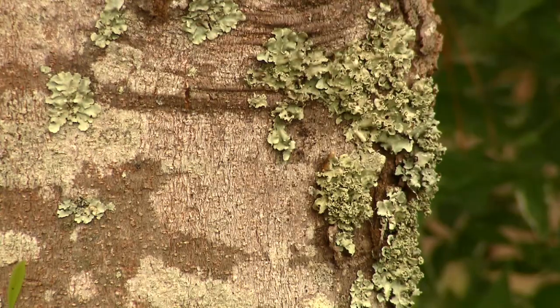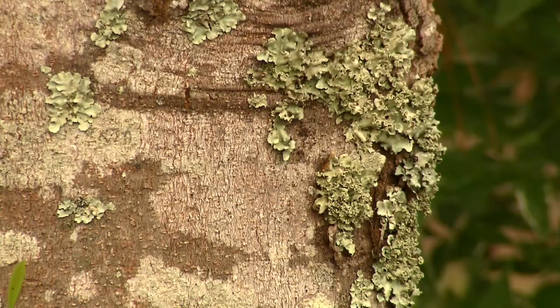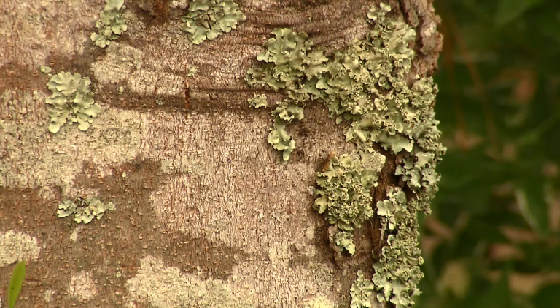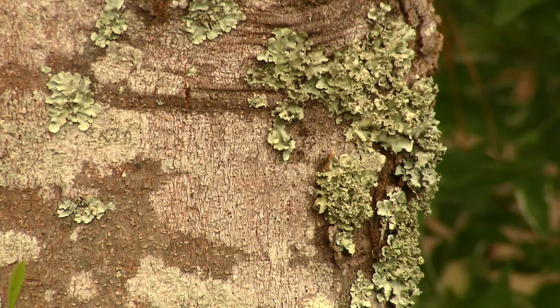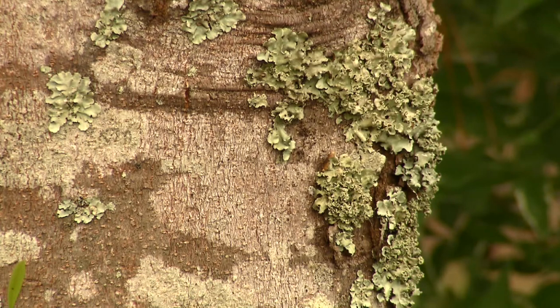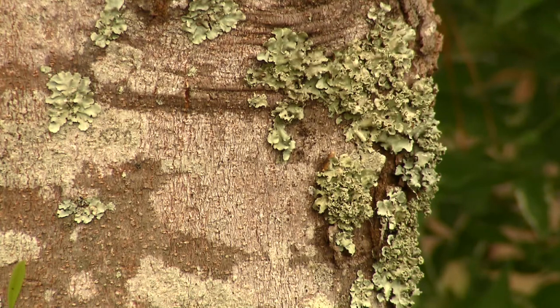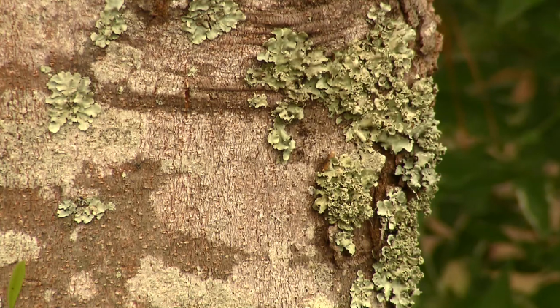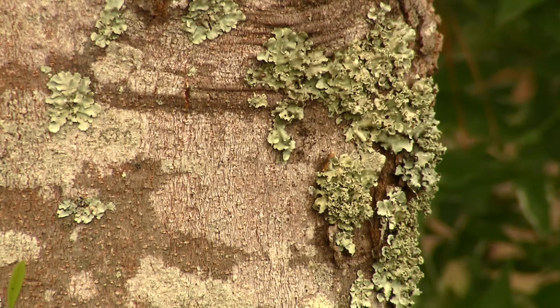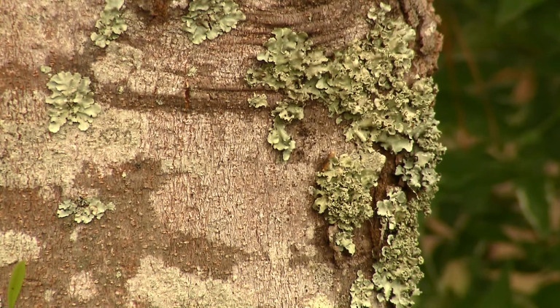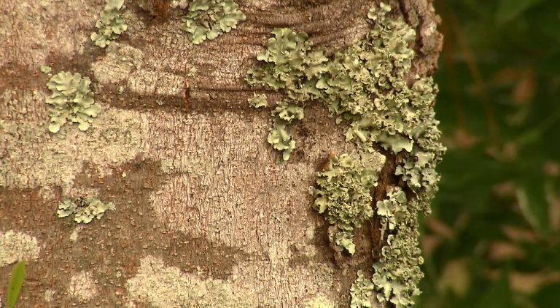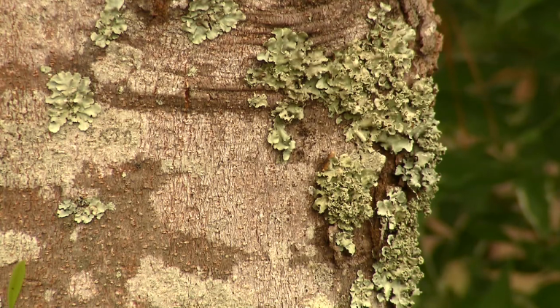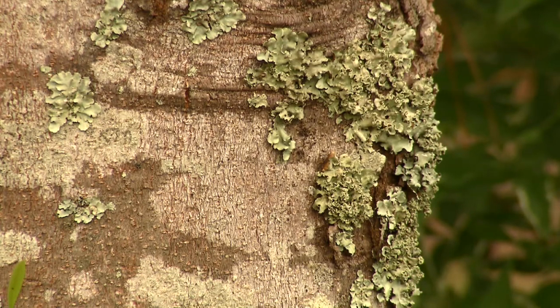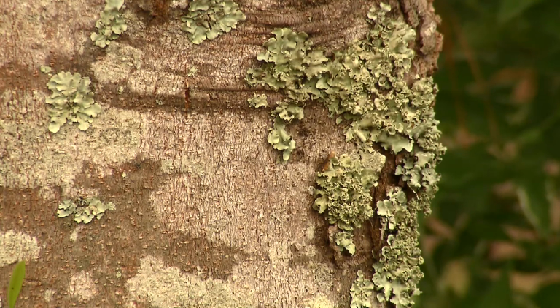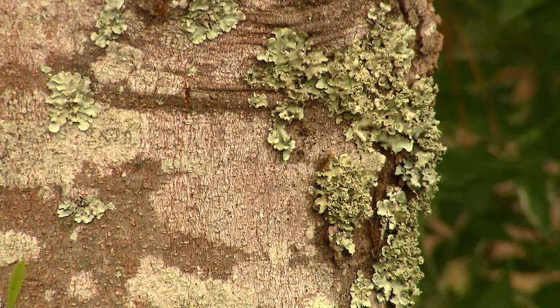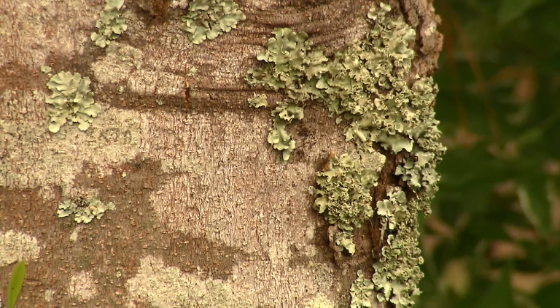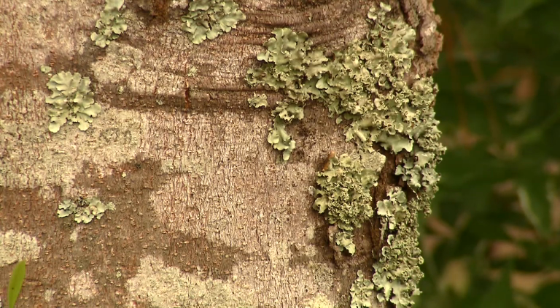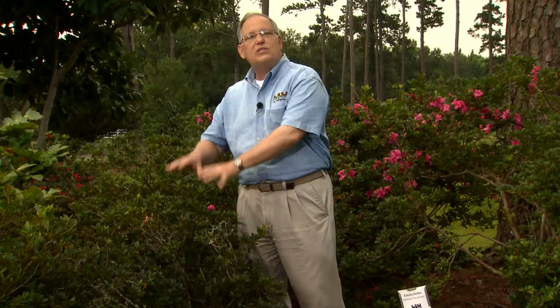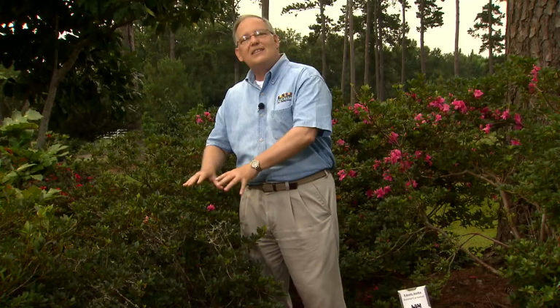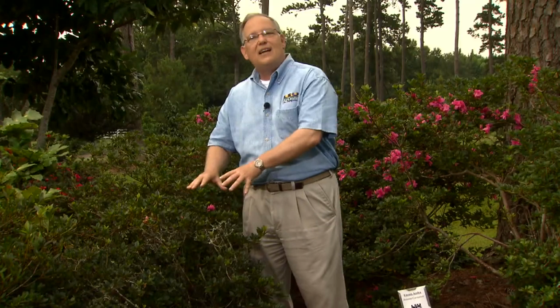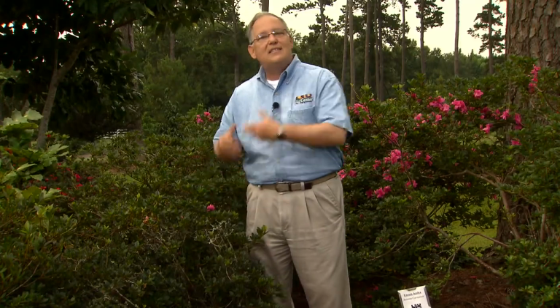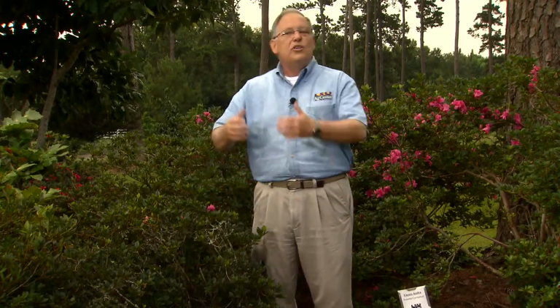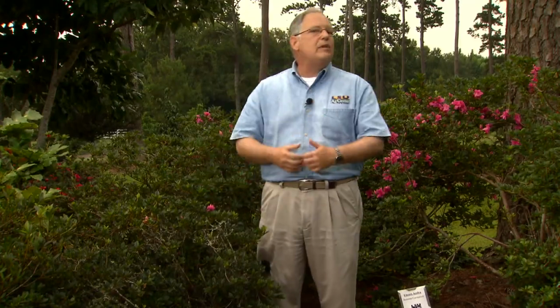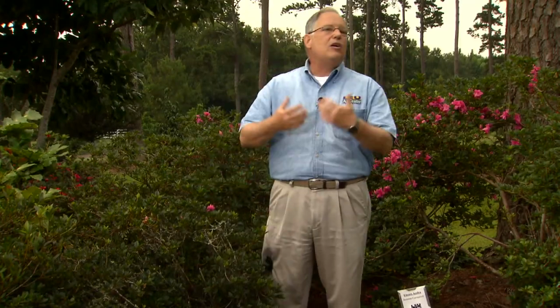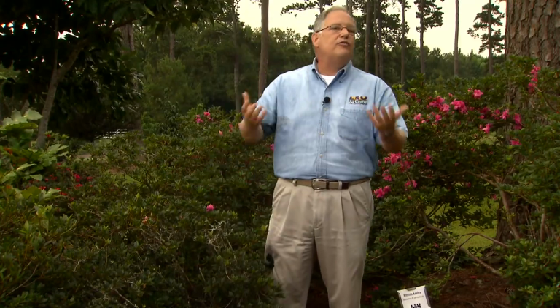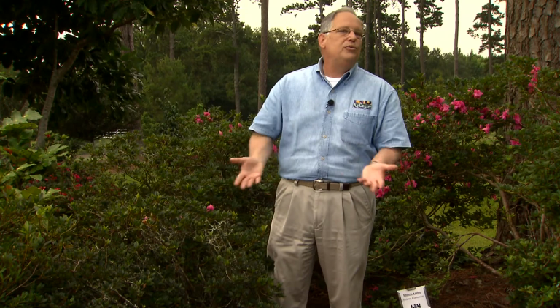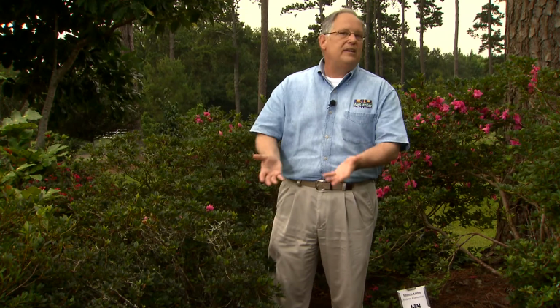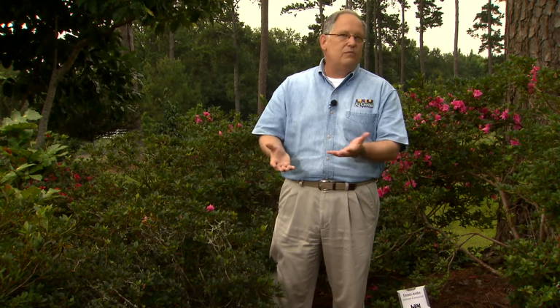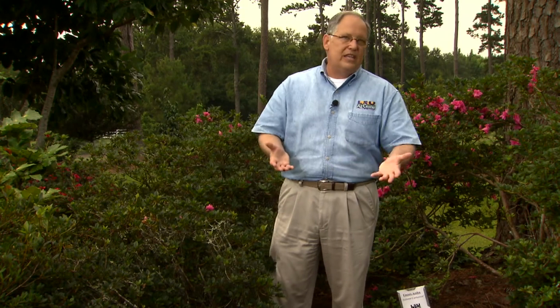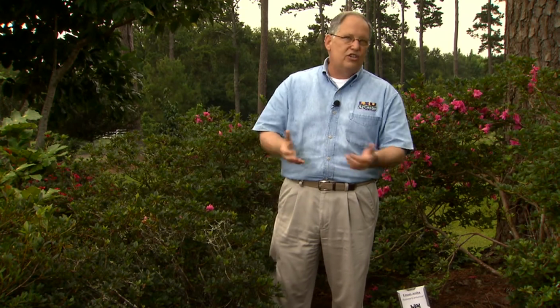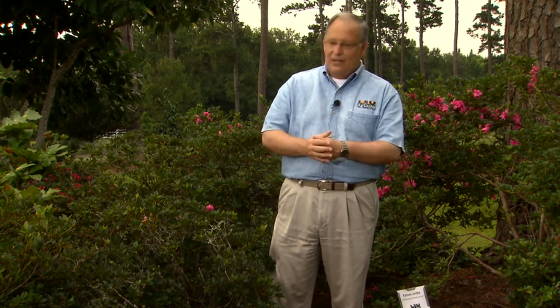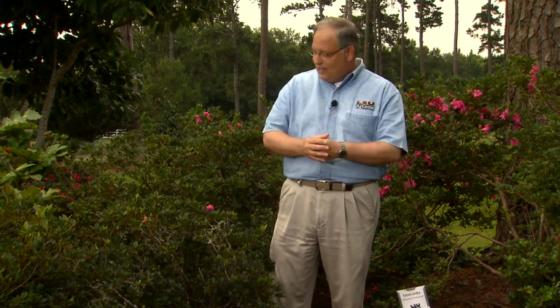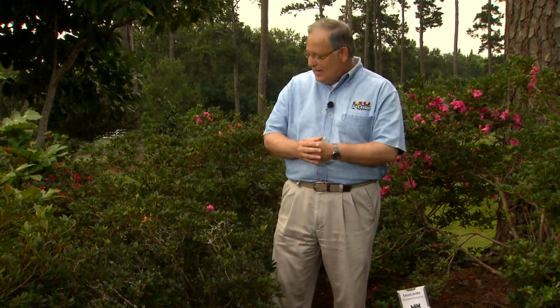They get the water and minerals they need from rain, and they have algae which photosynthesizes, so they make all the food they need with the energy of light.